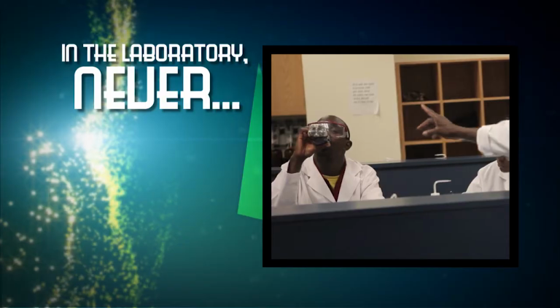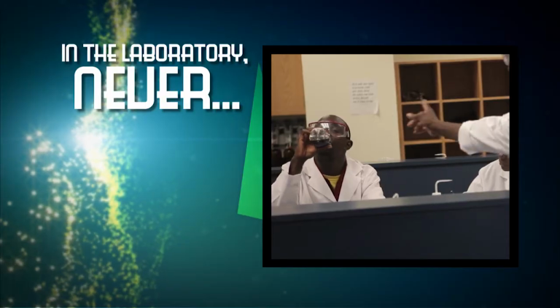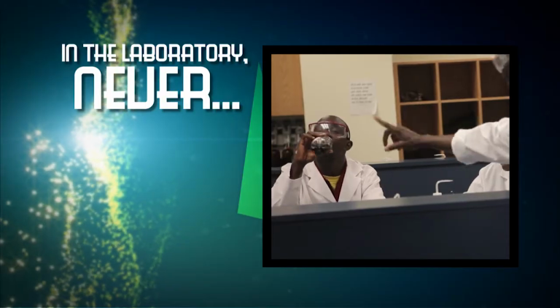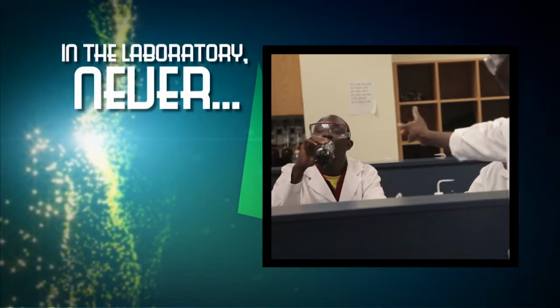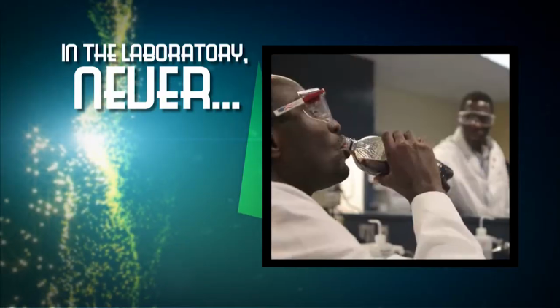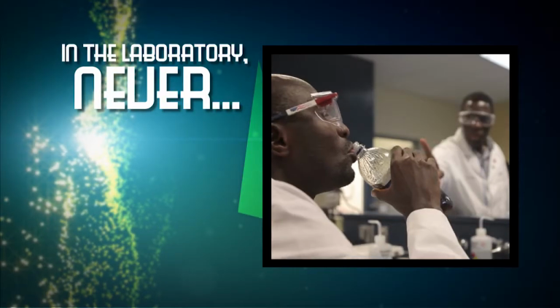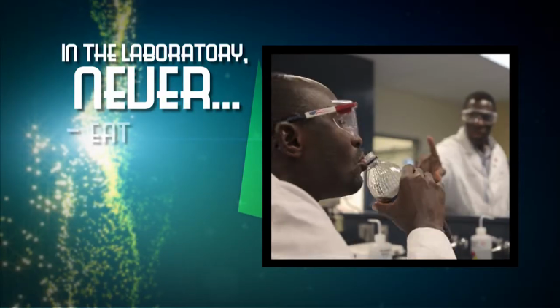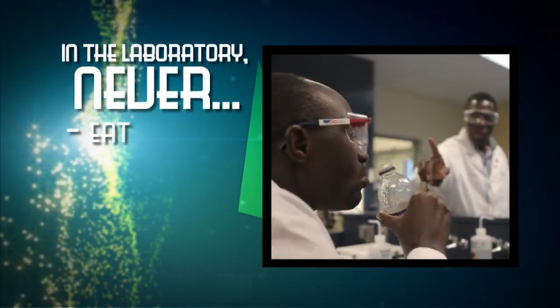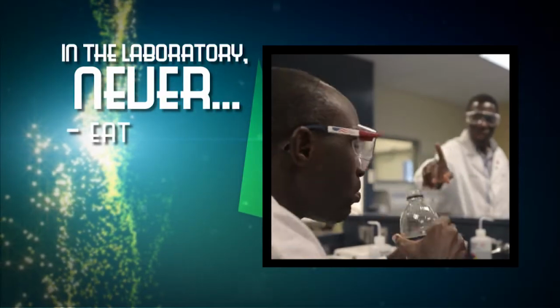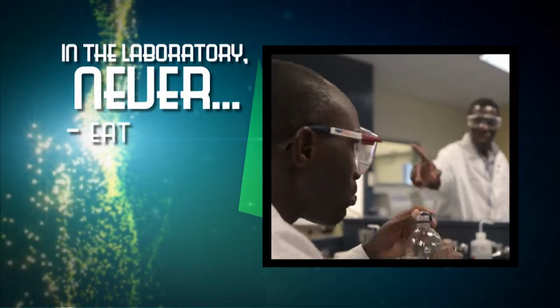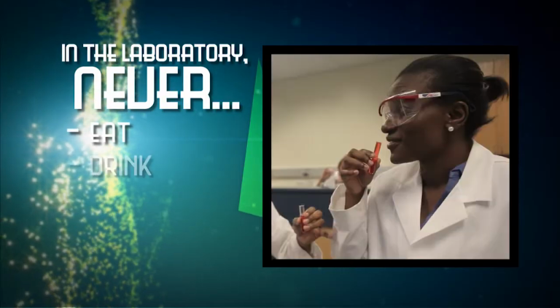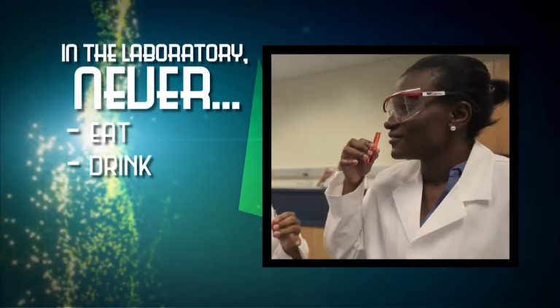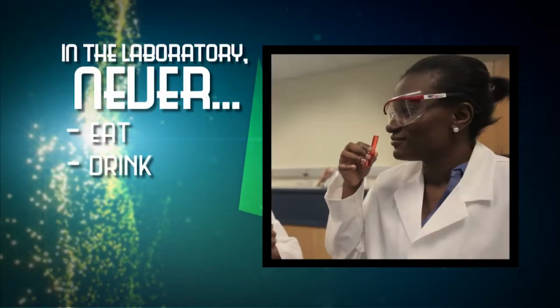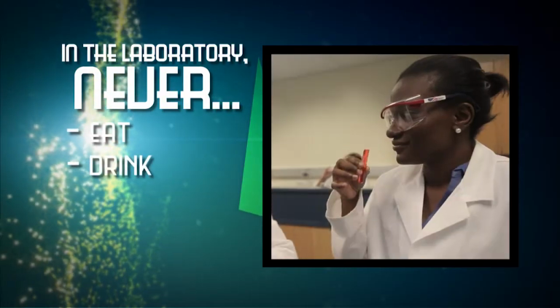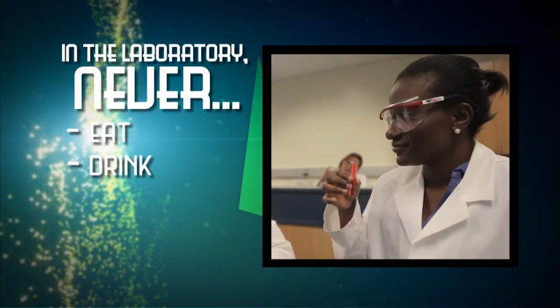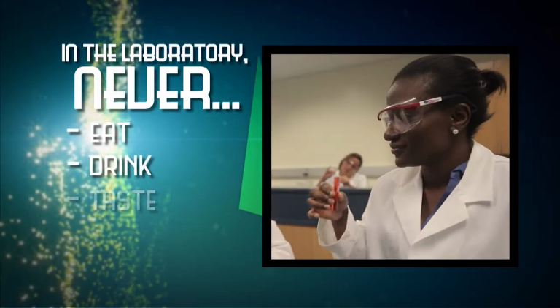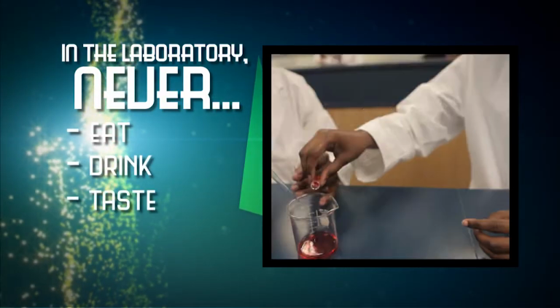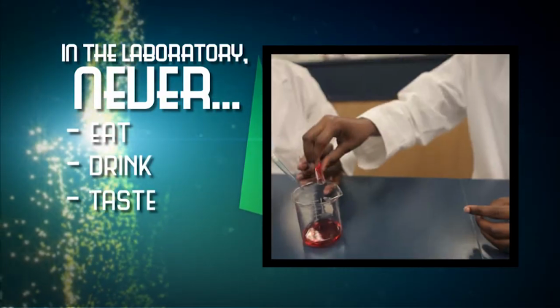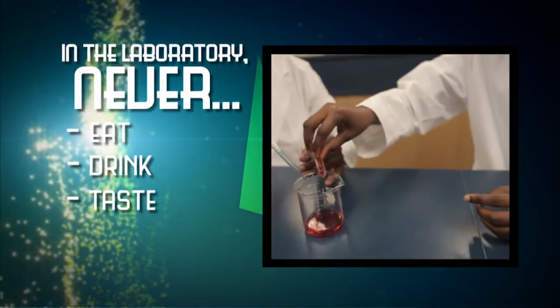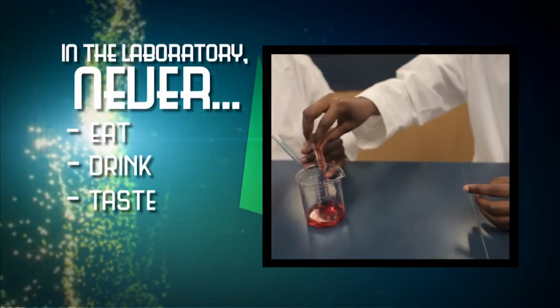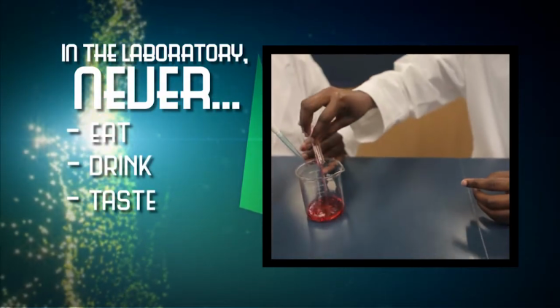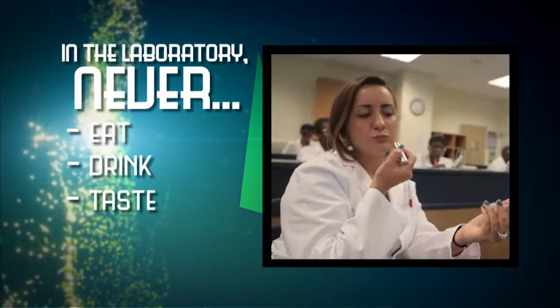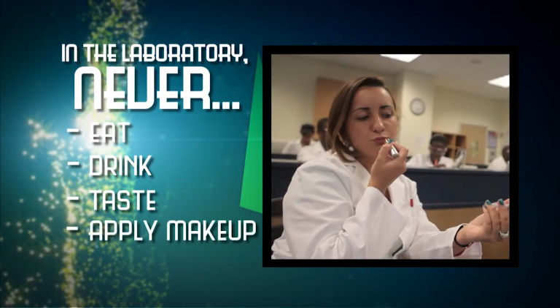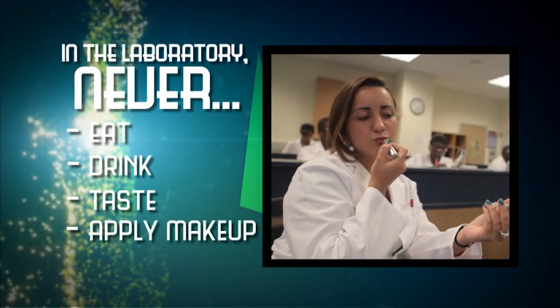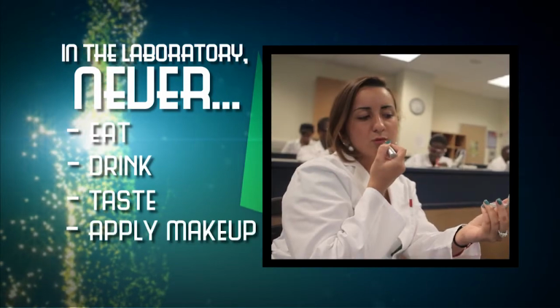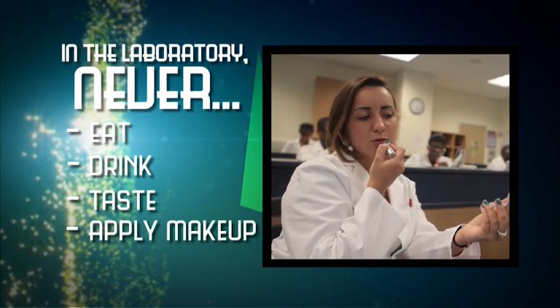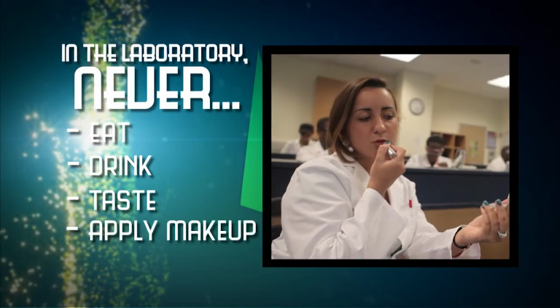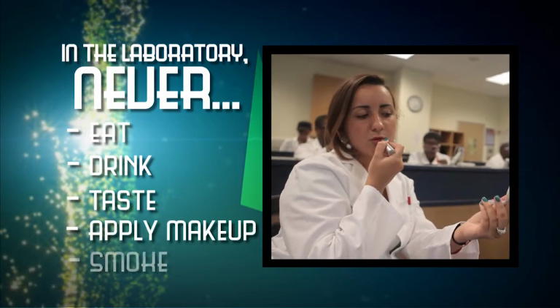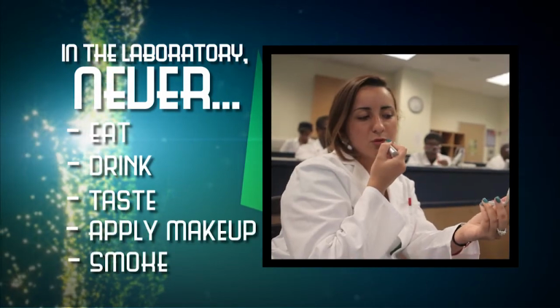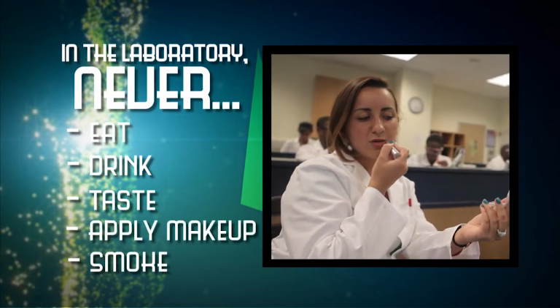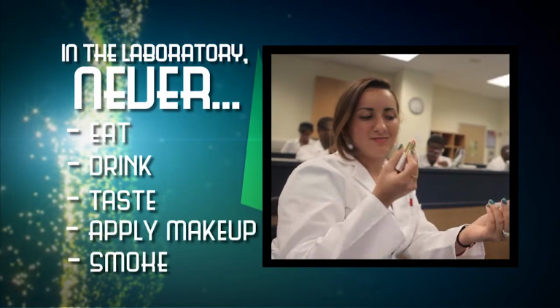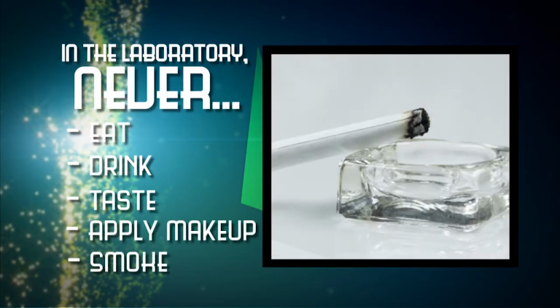Remember, never eat, drink, taste, apply makeup, or smoke in the lab.